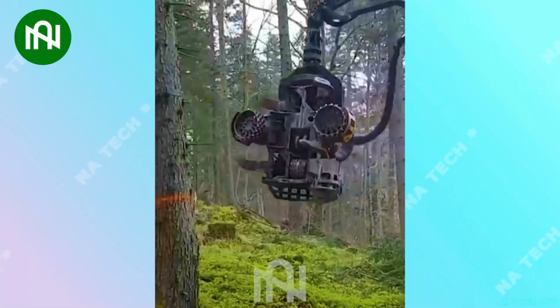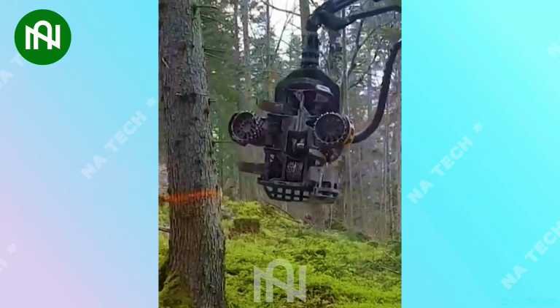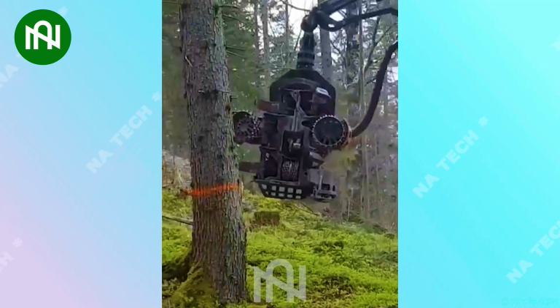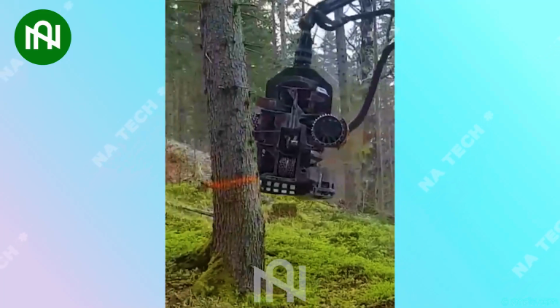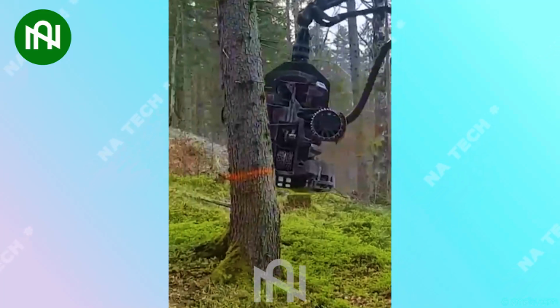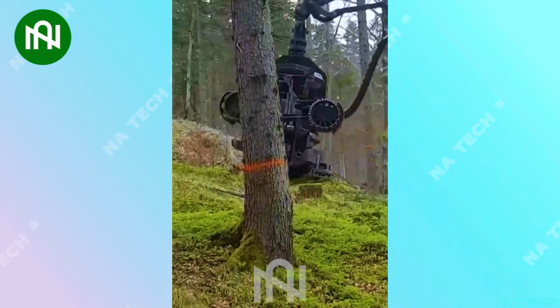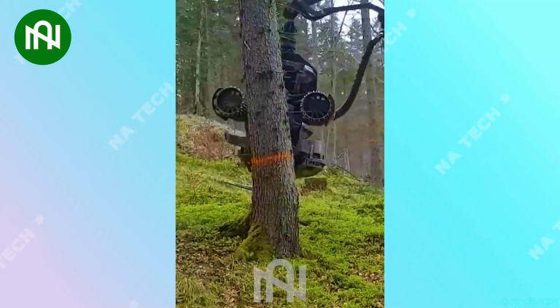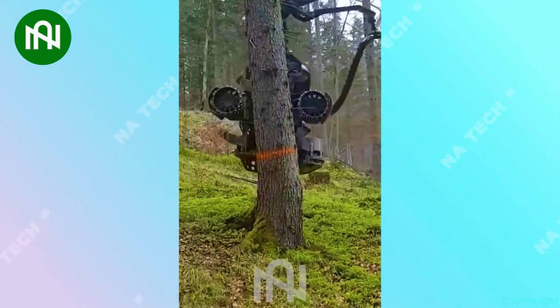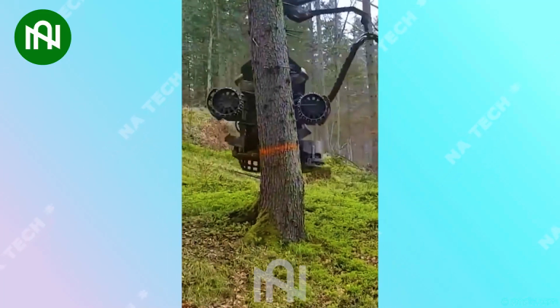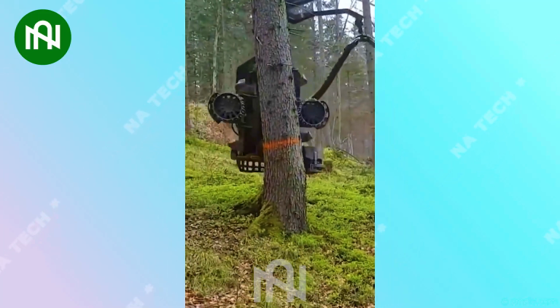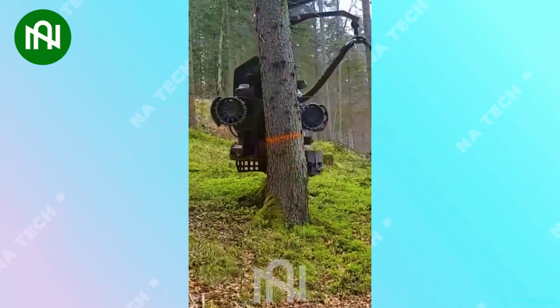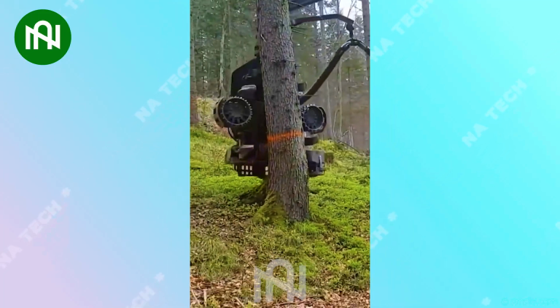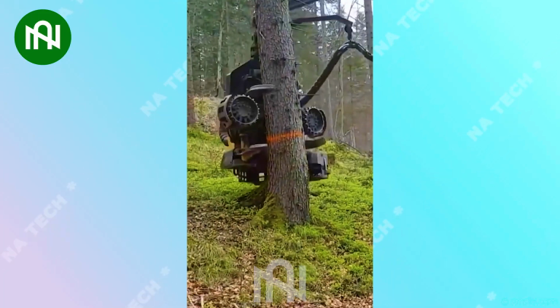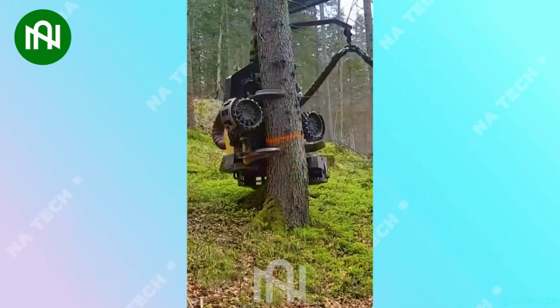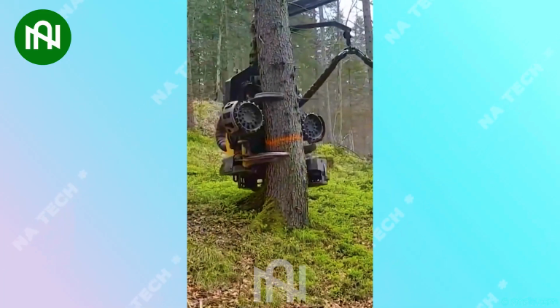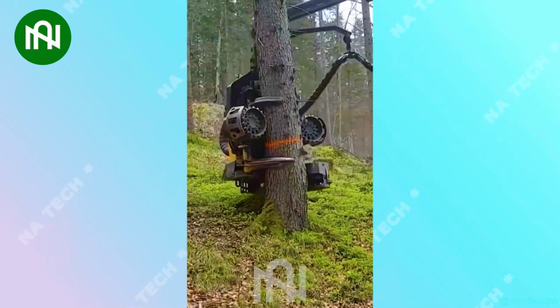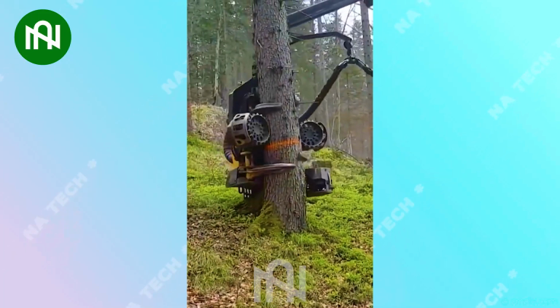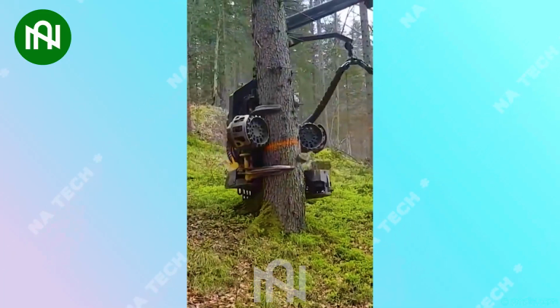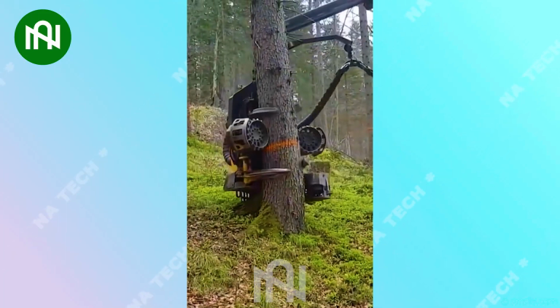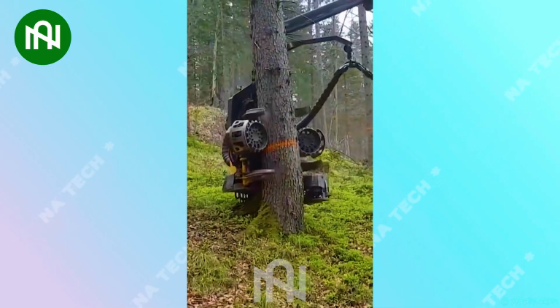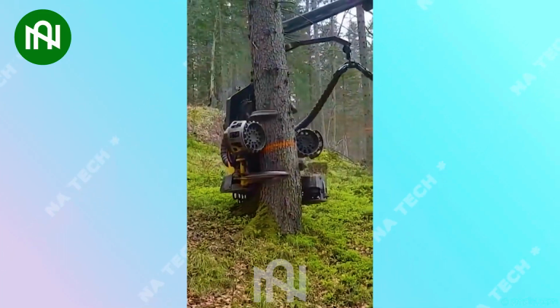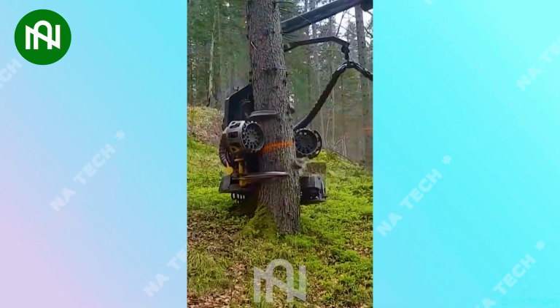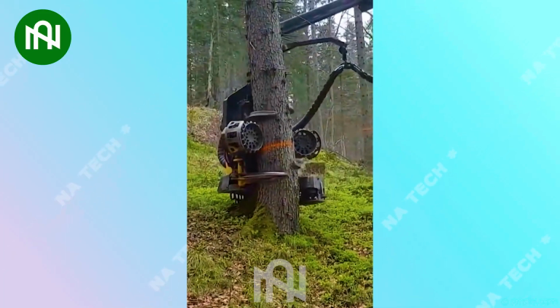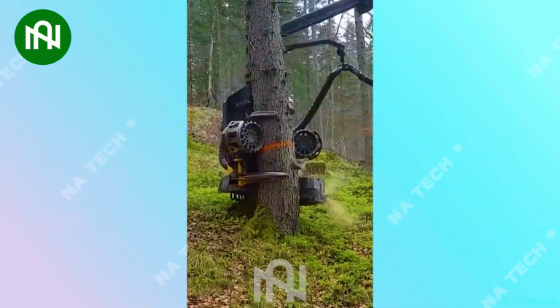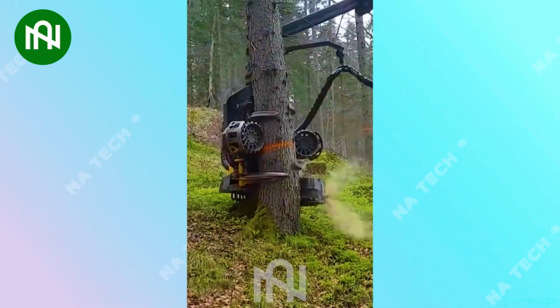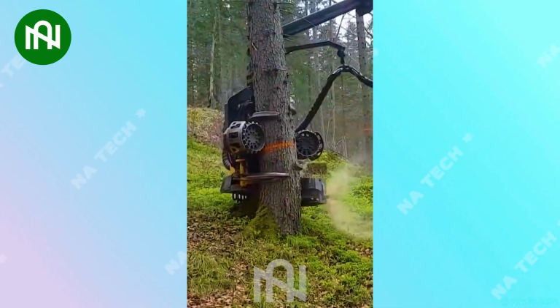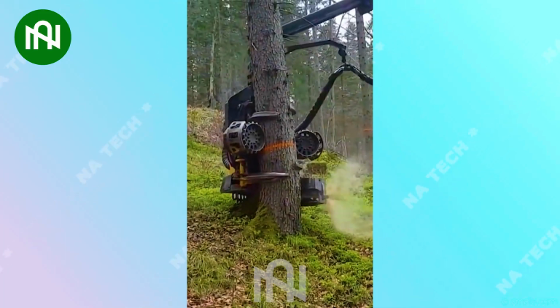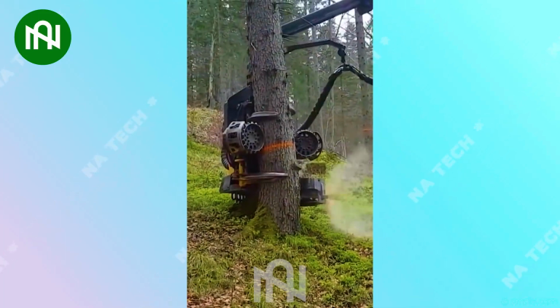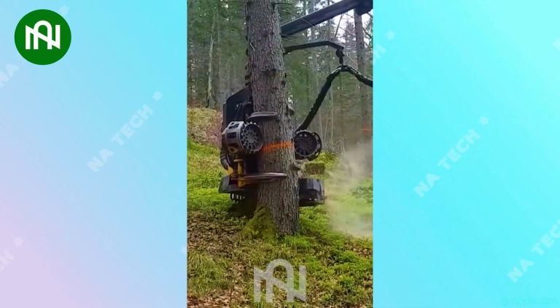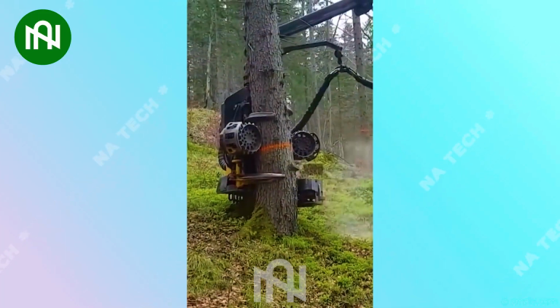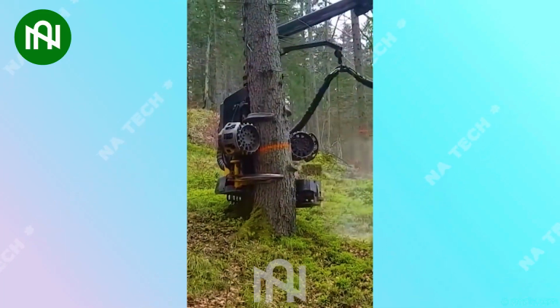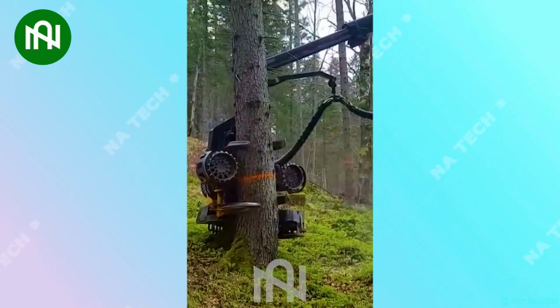The arms of this wood cutting machine chop down a tree into neat sections in just seconds.